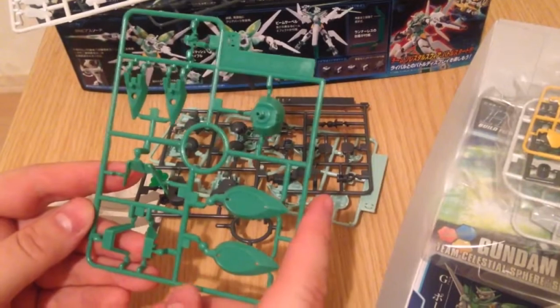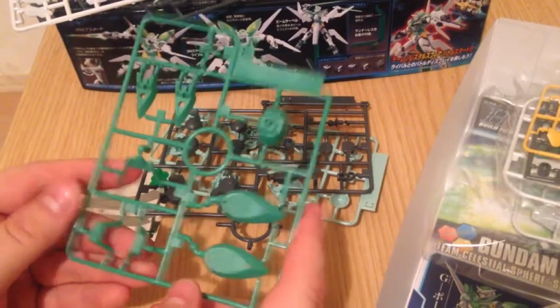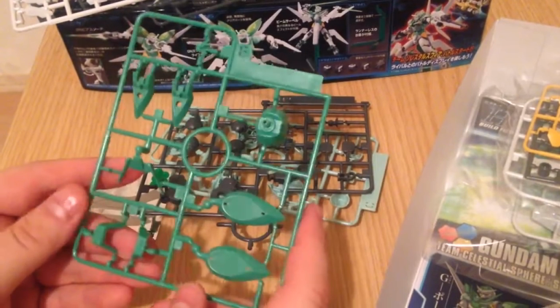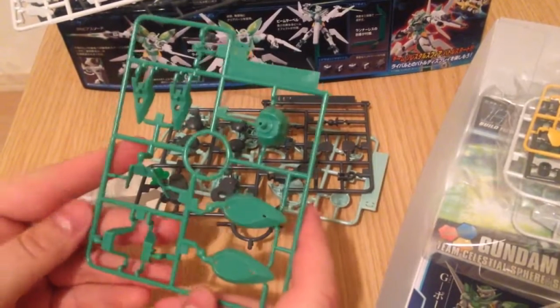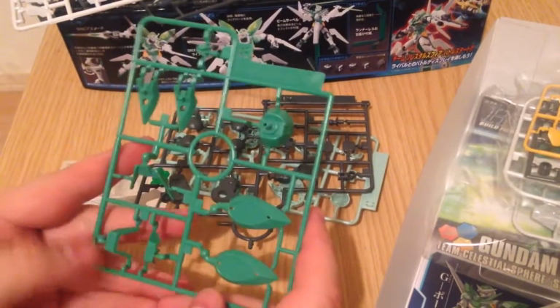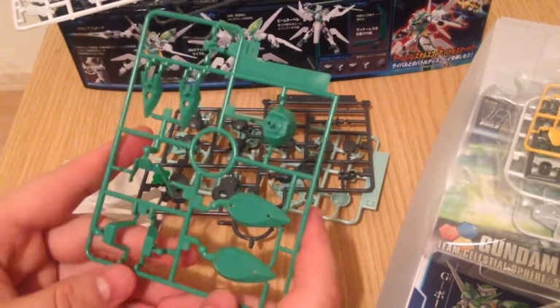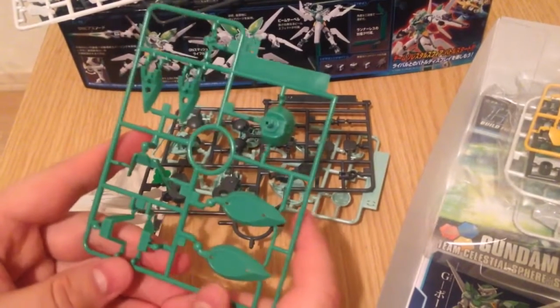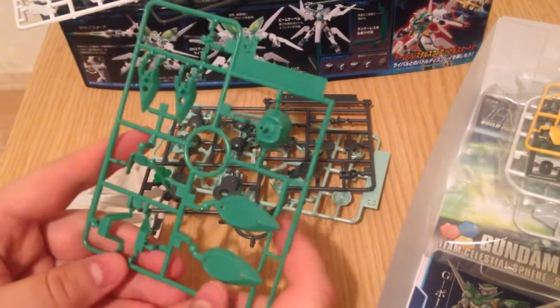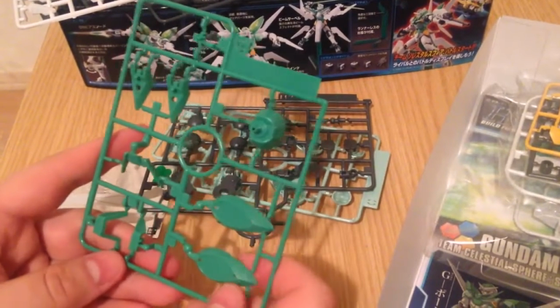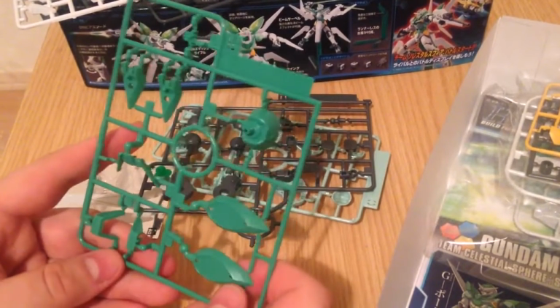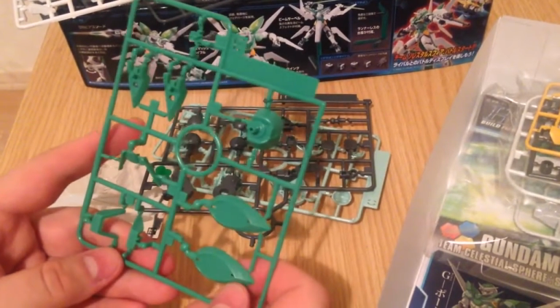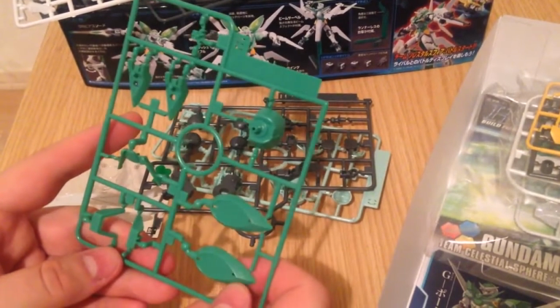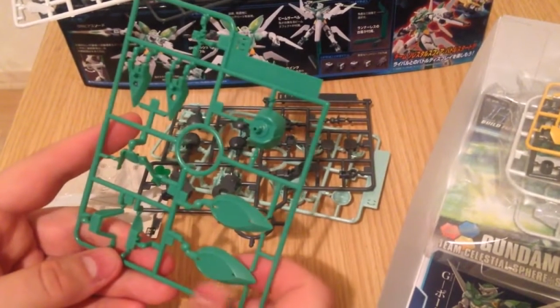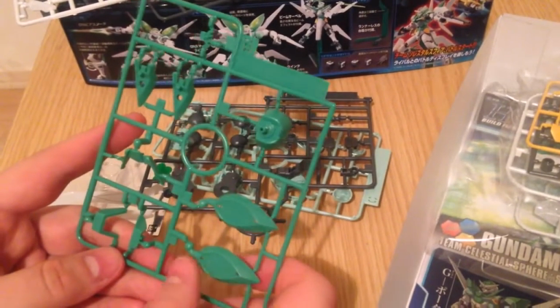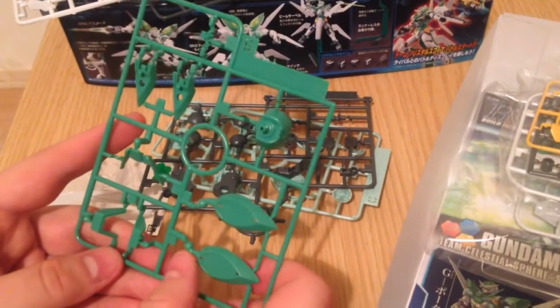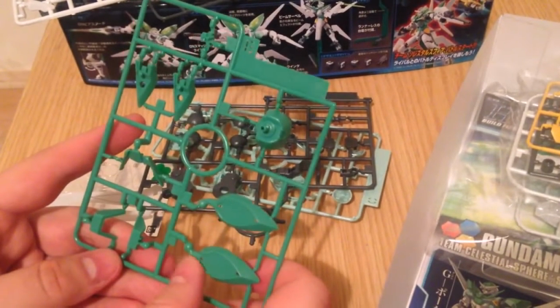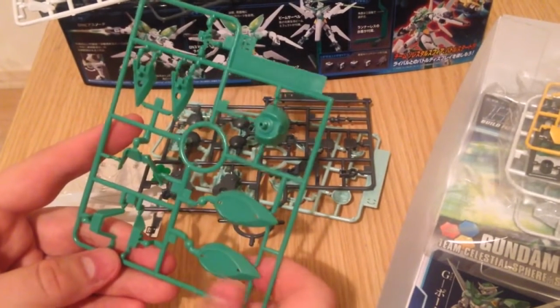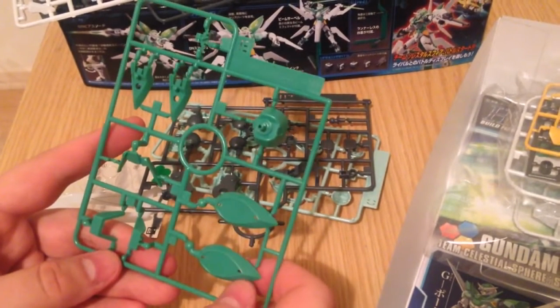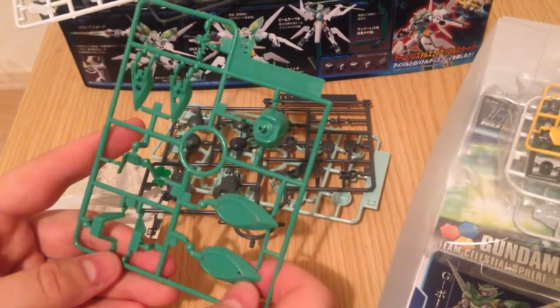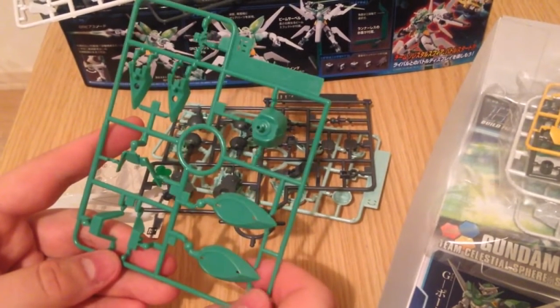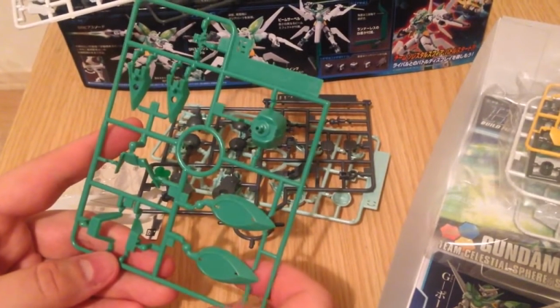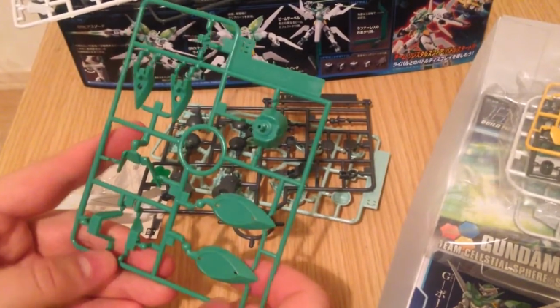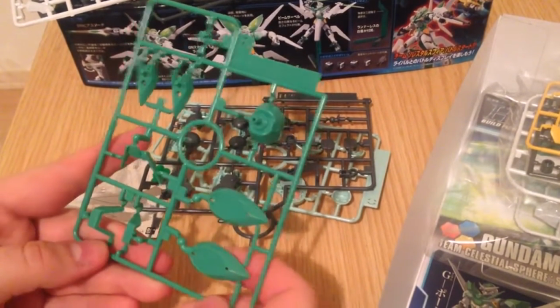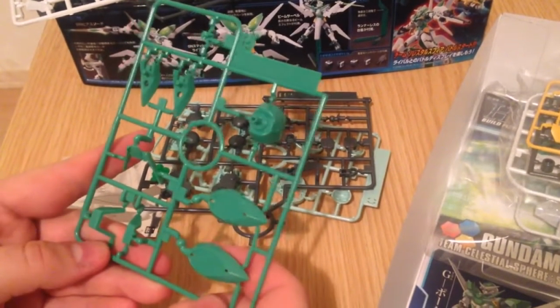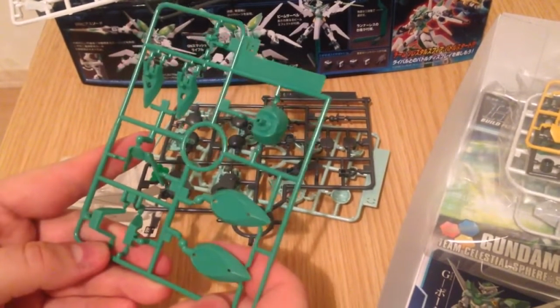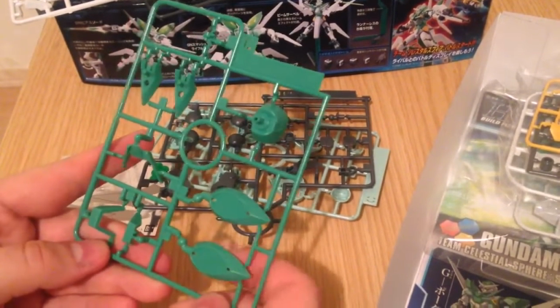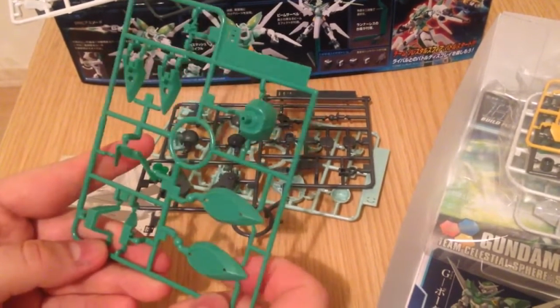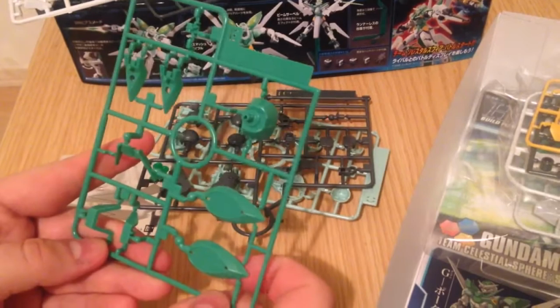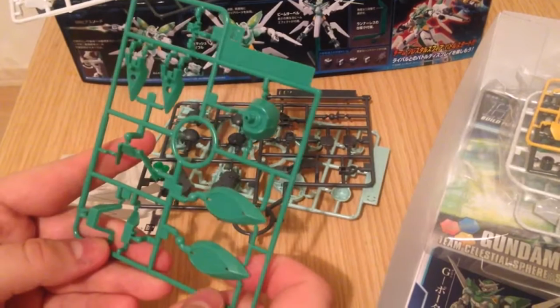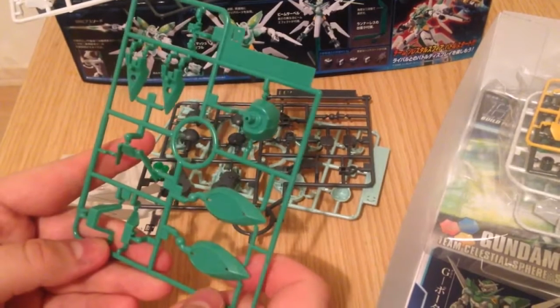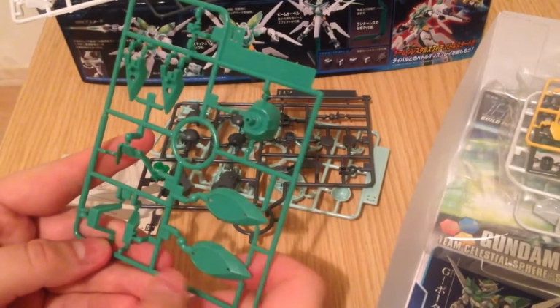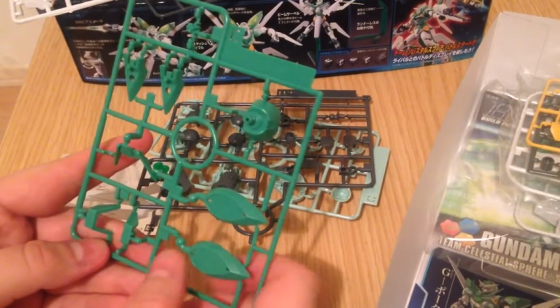I love this green color. It's very organic — it has a sort of leafy look to it.